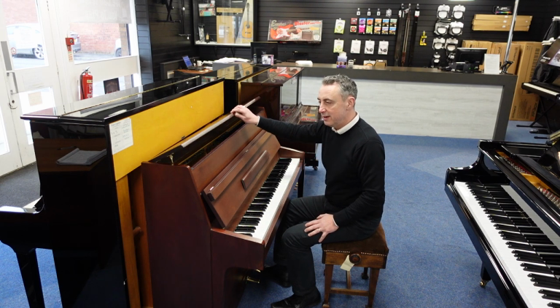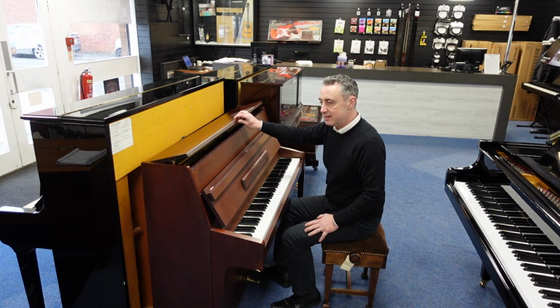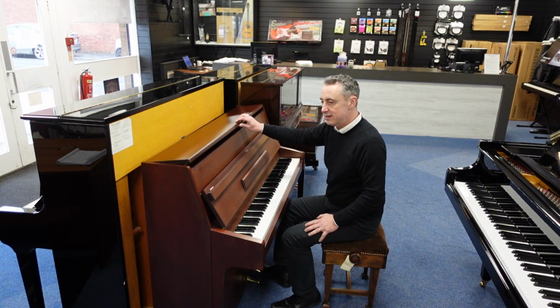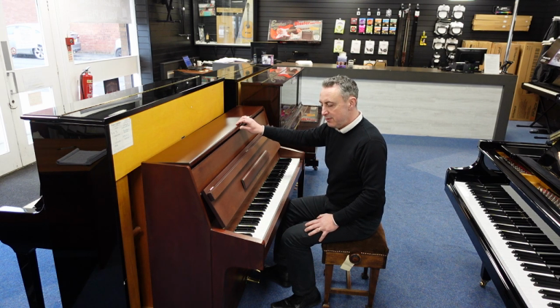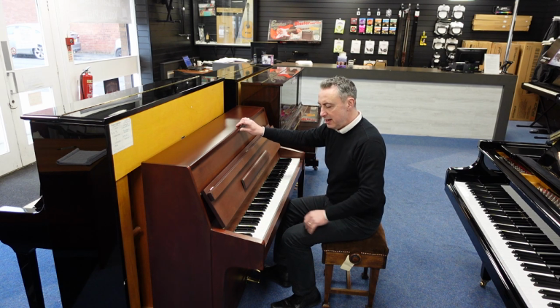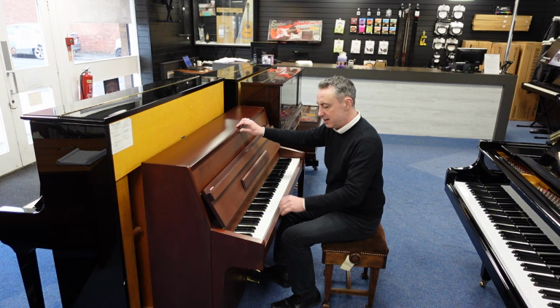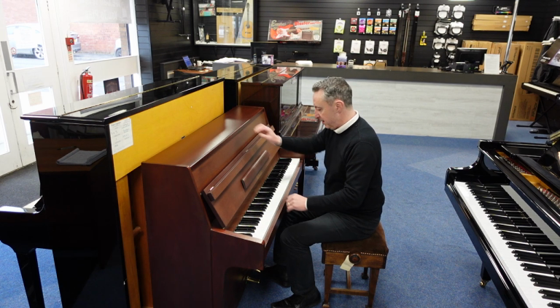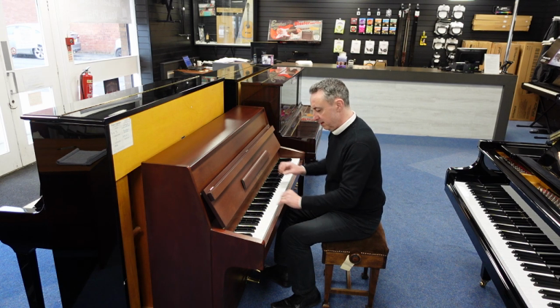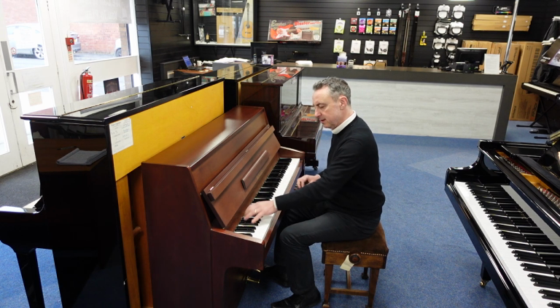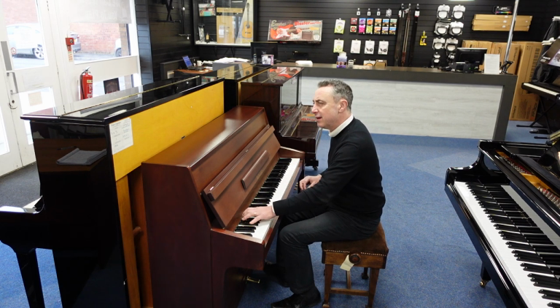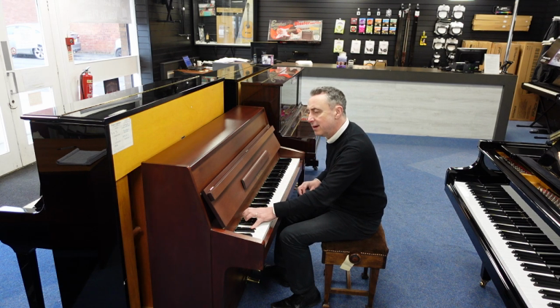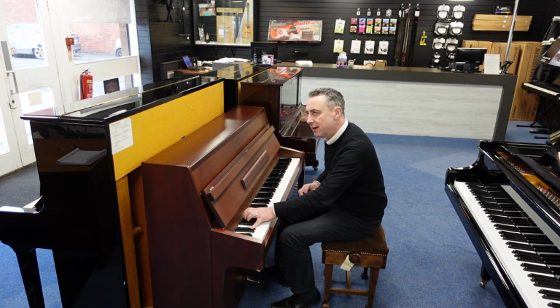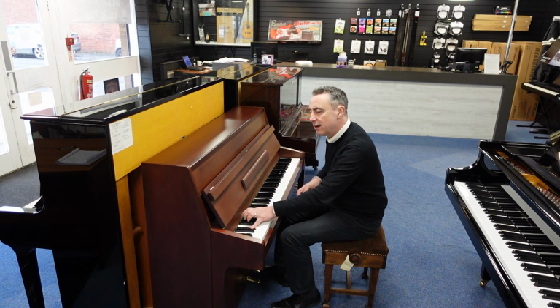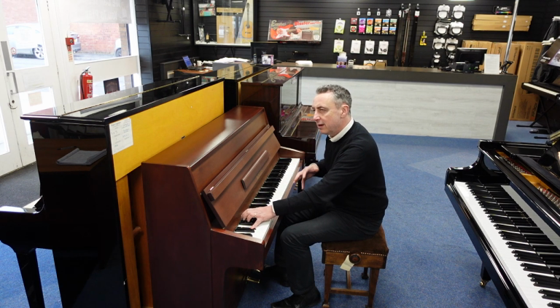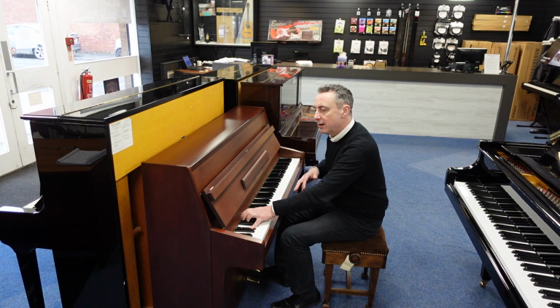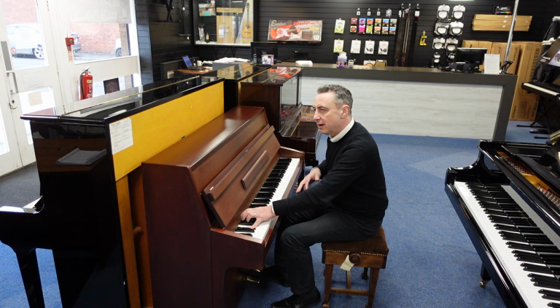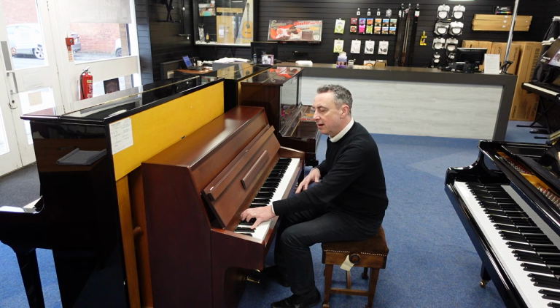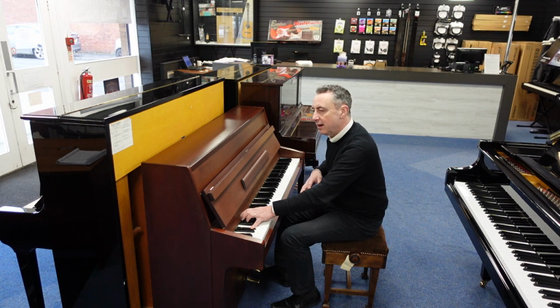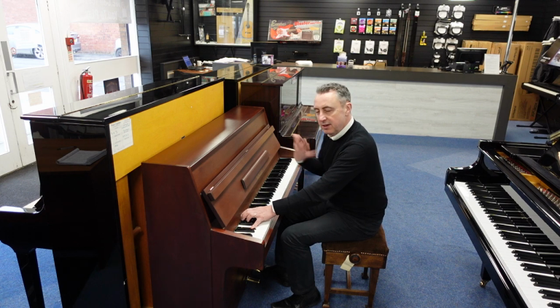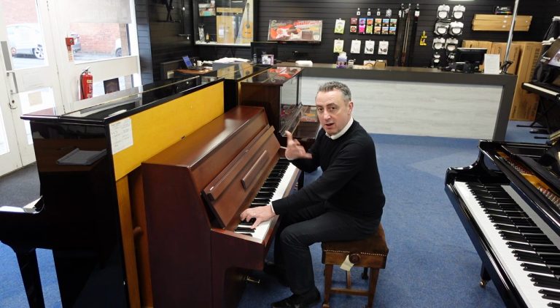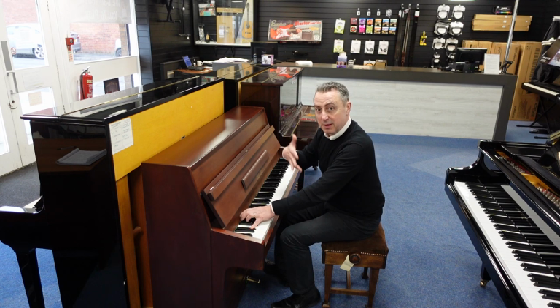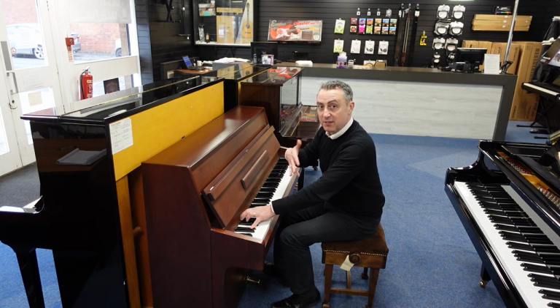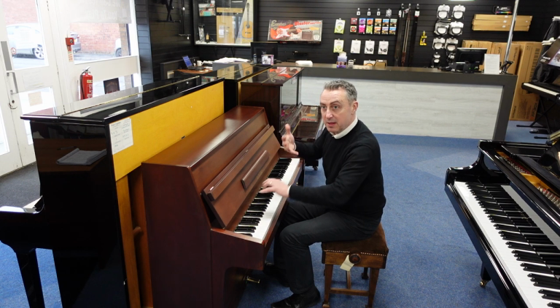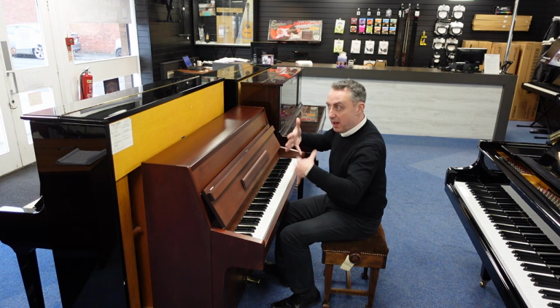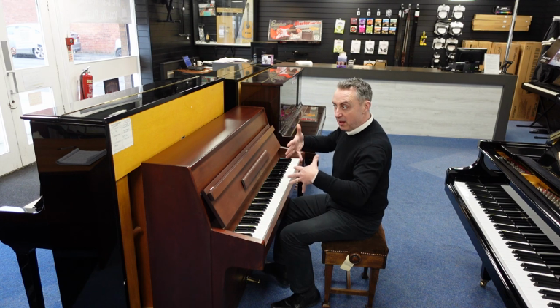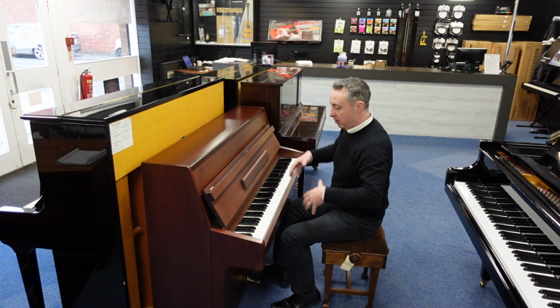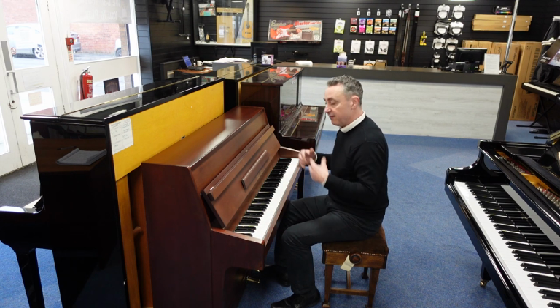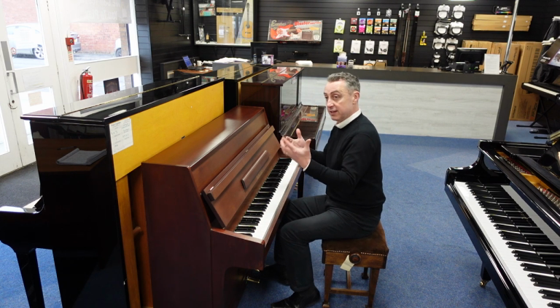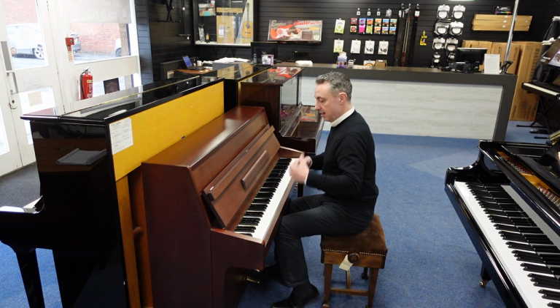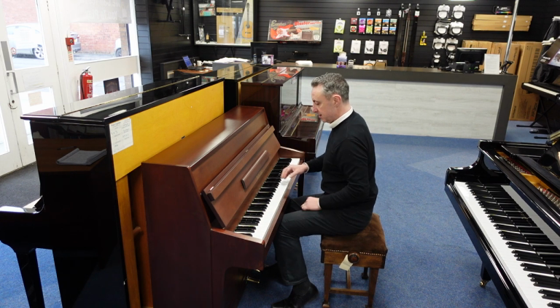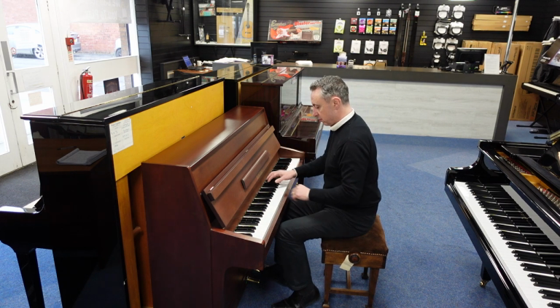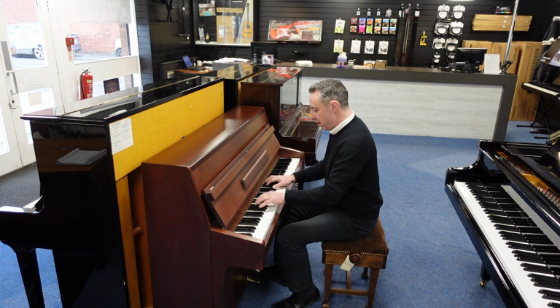It's a really nice piano. I really can't believe the amount of depth you get for the size — it's great.